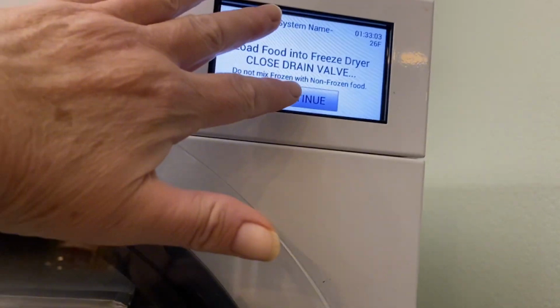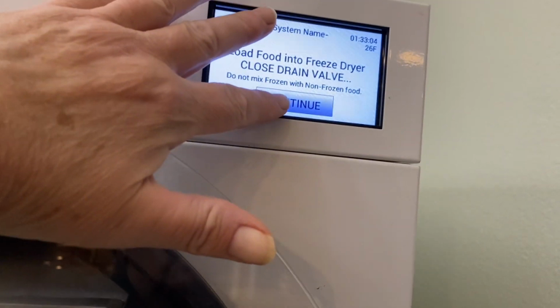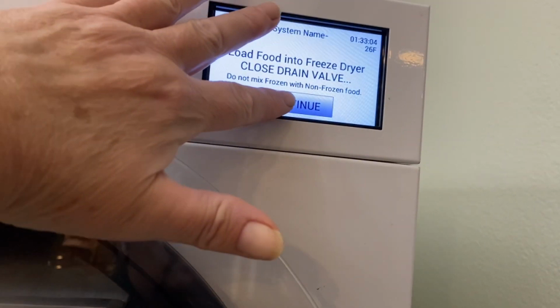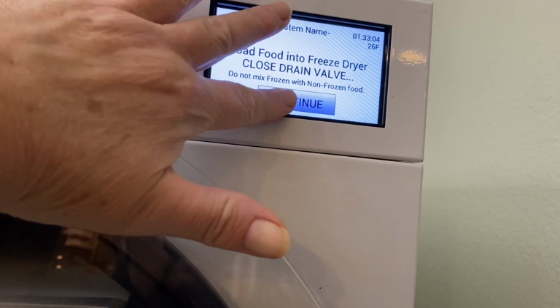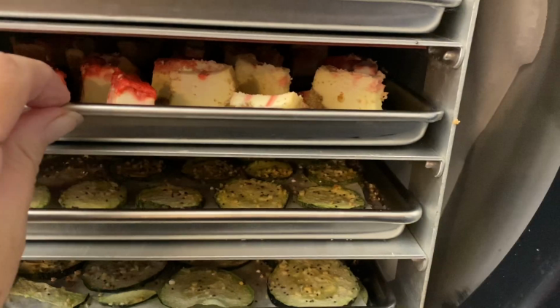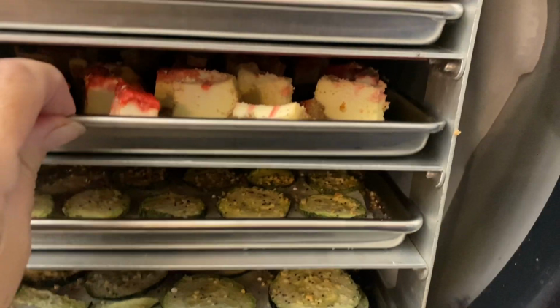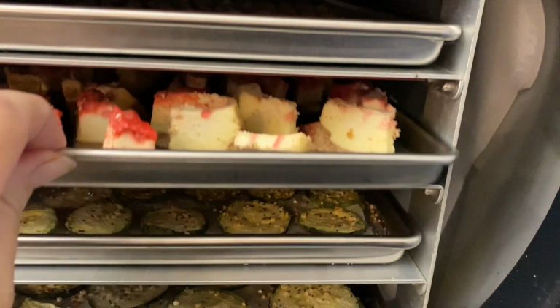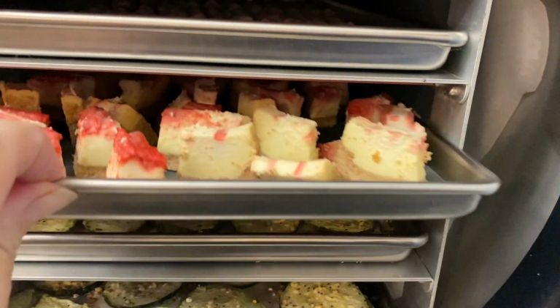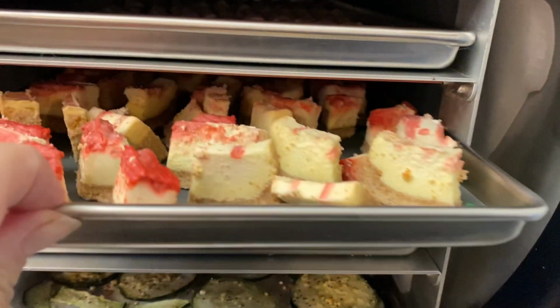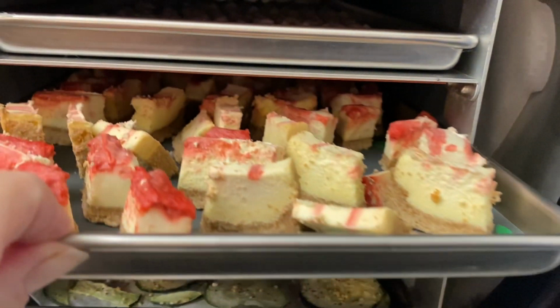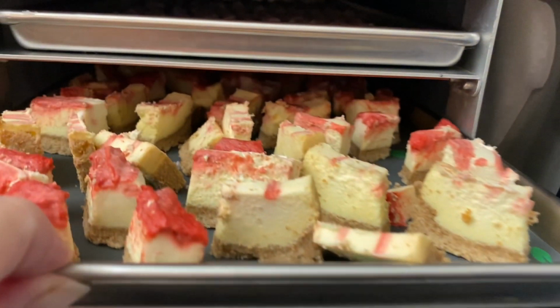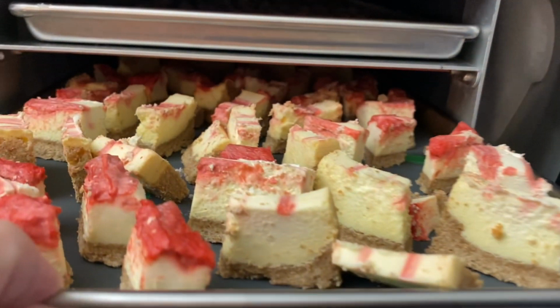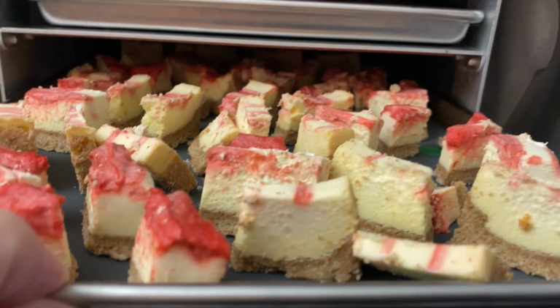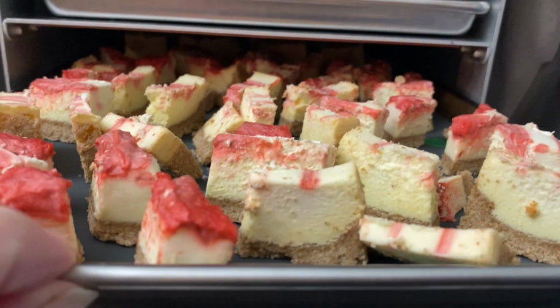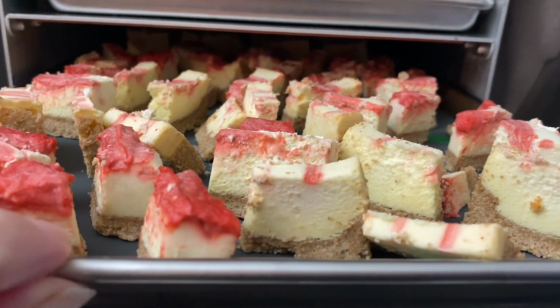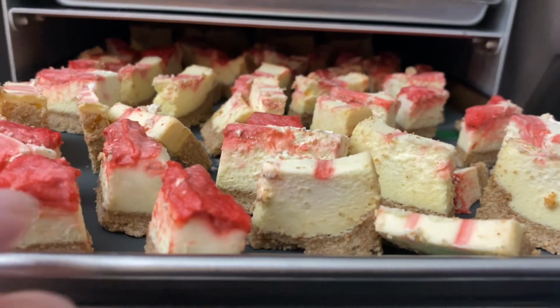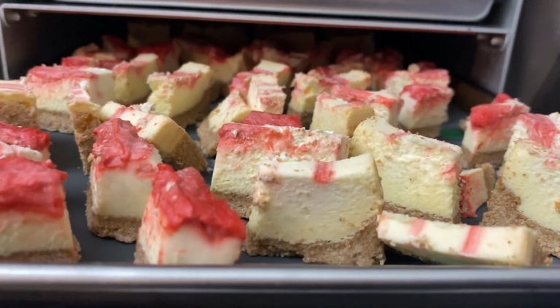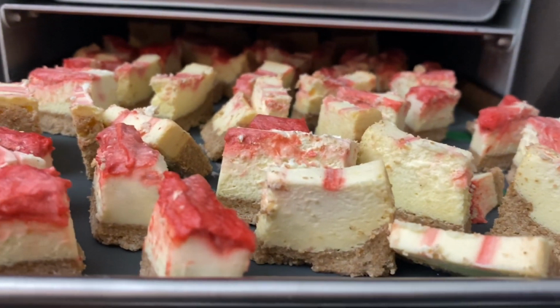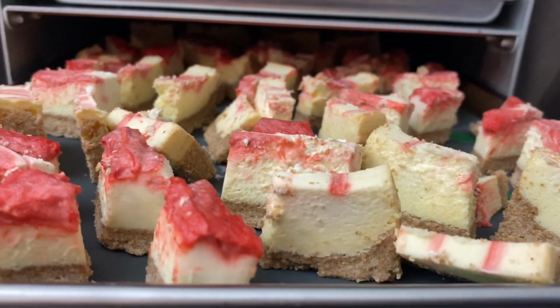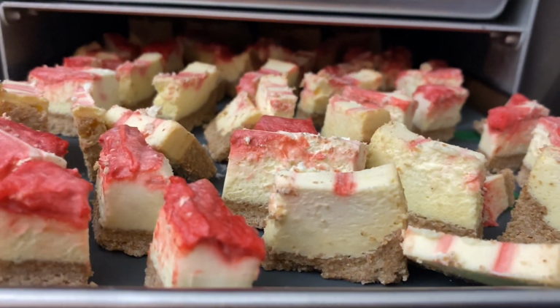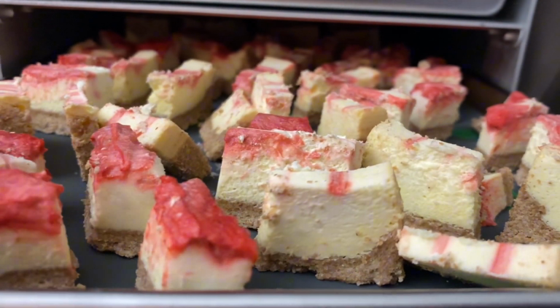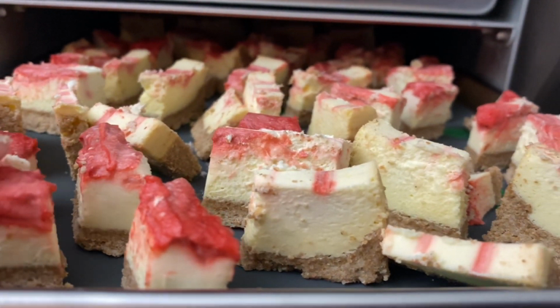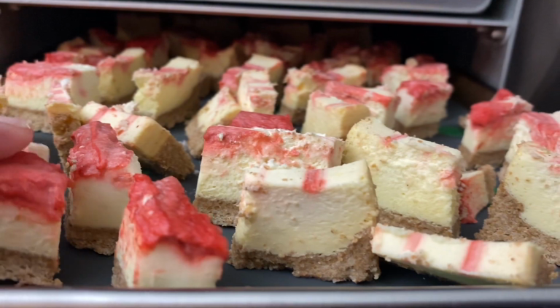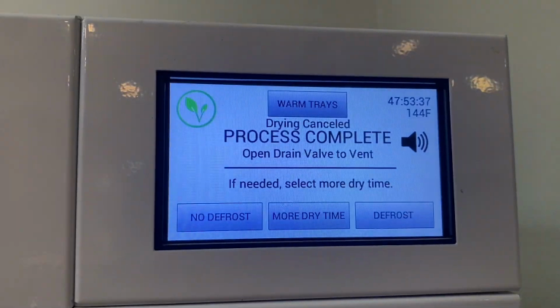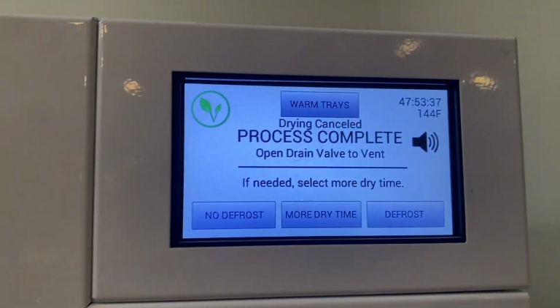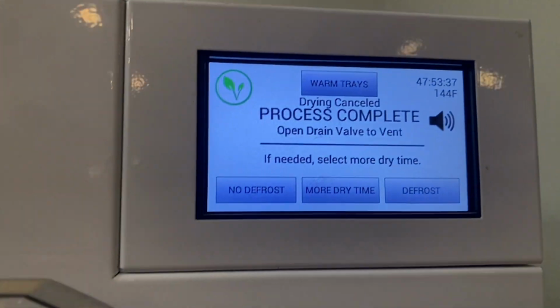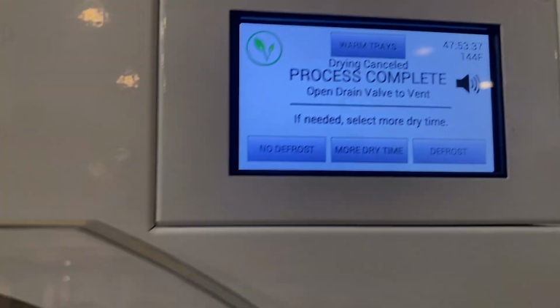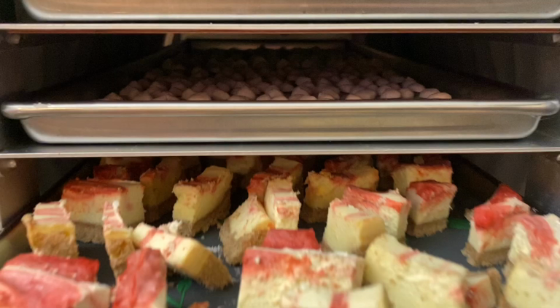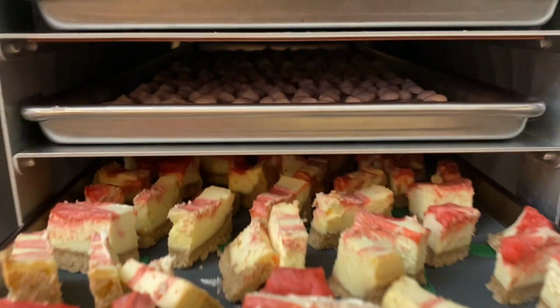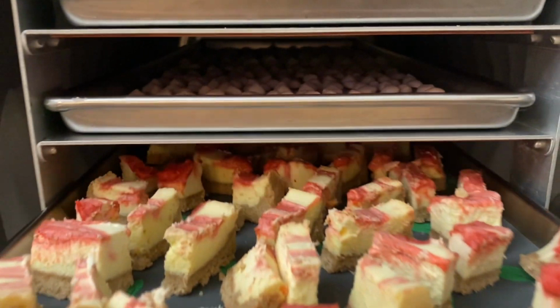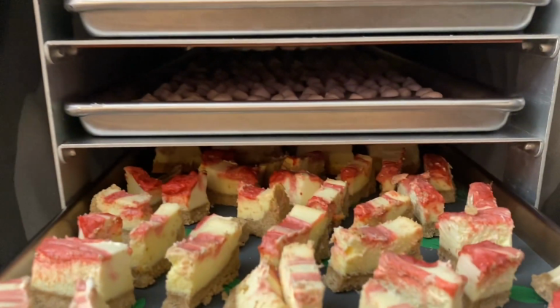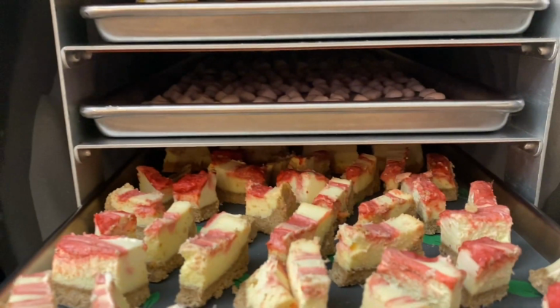They are ready to start. The machine says they're done but I checked them and they are not done, so we're going to let them go a little longer. Let's check them again — okay, they're done now.